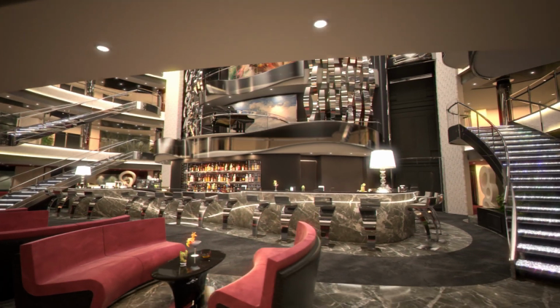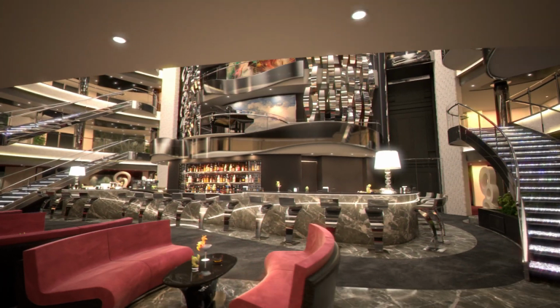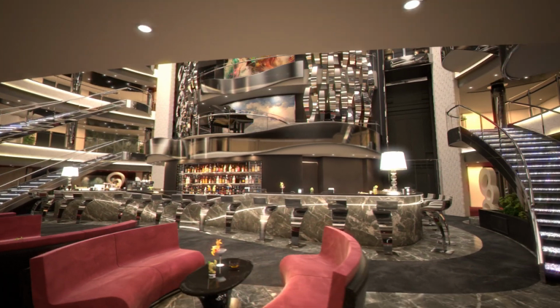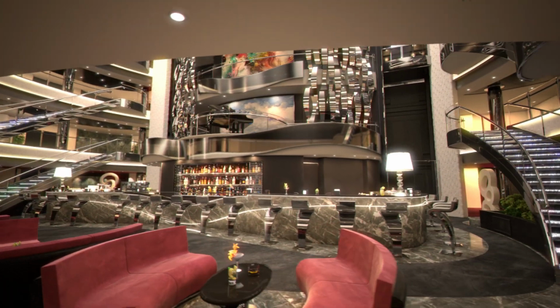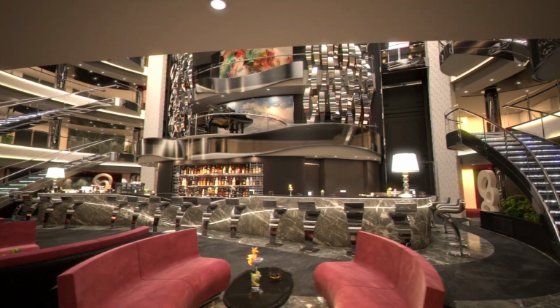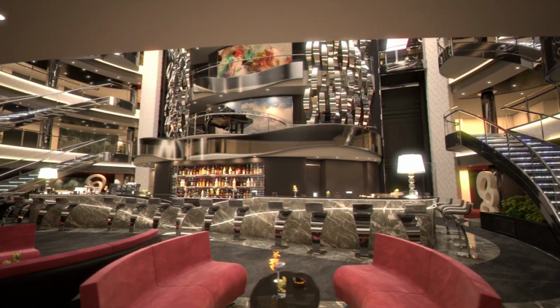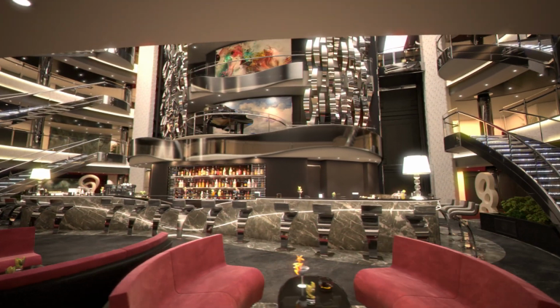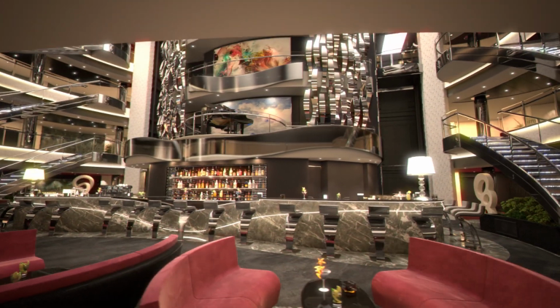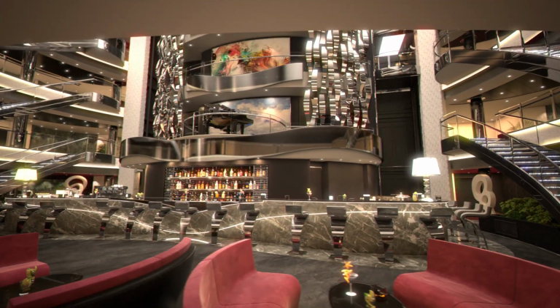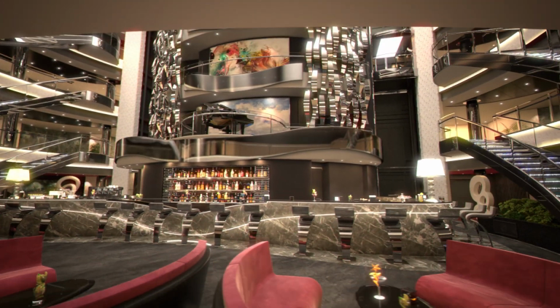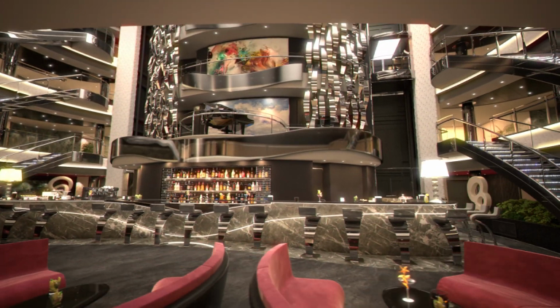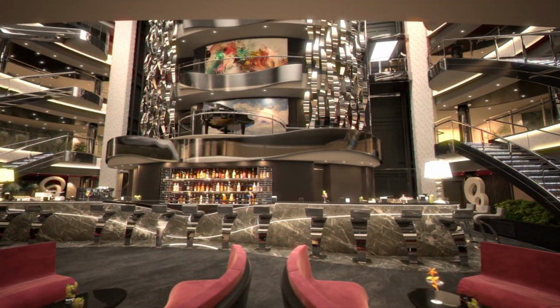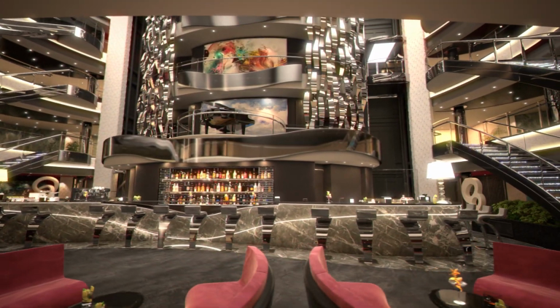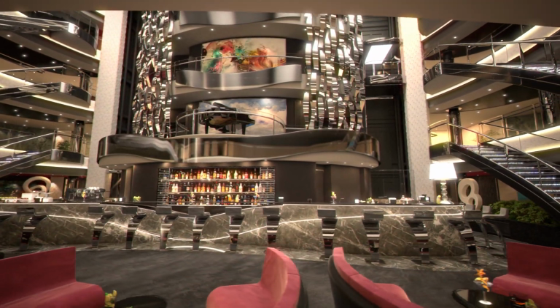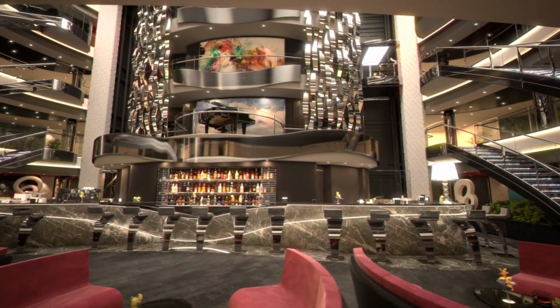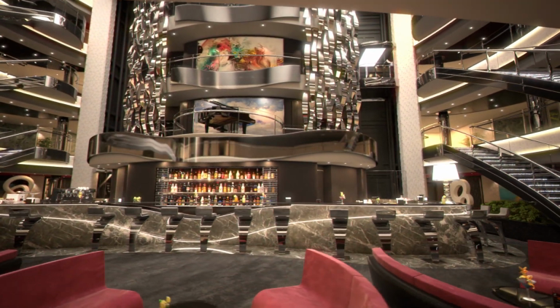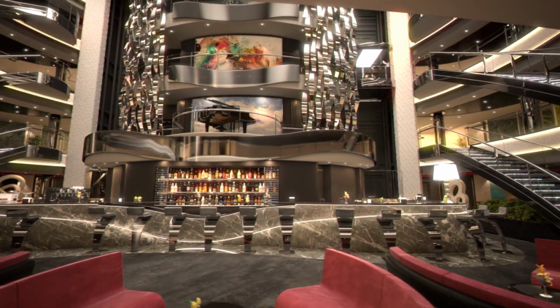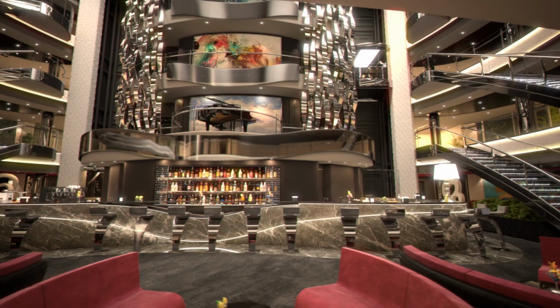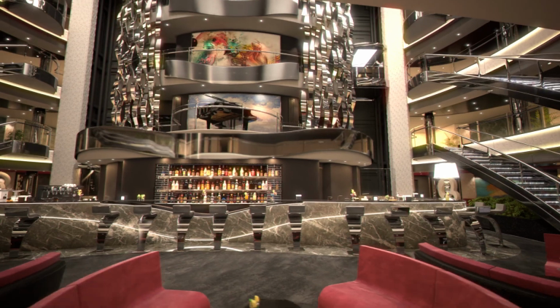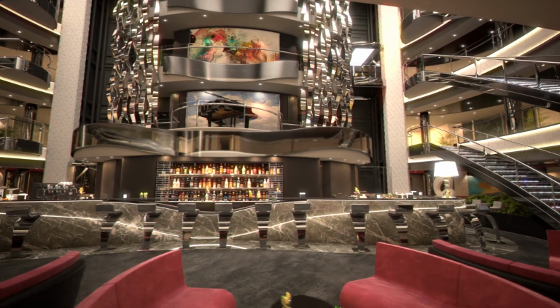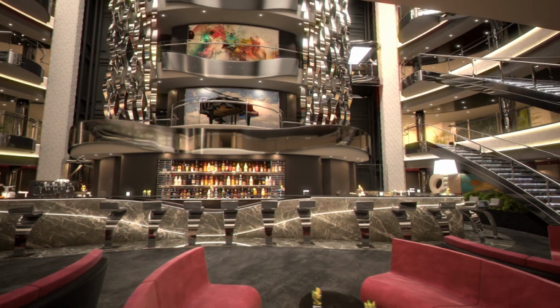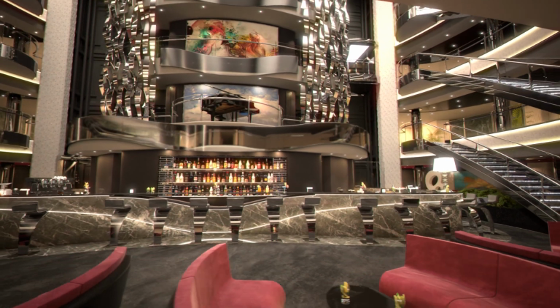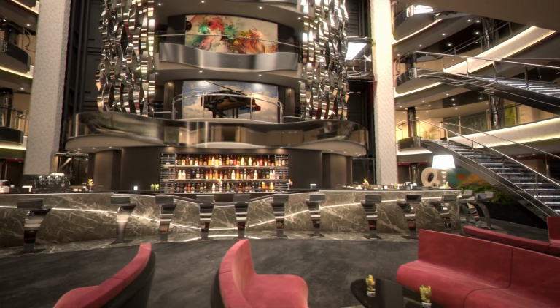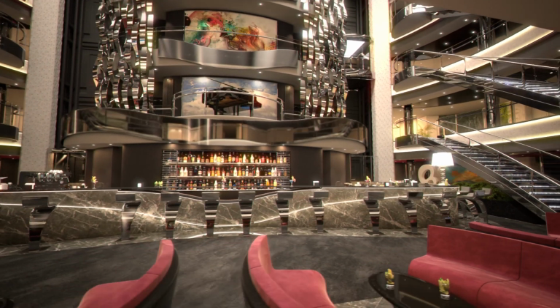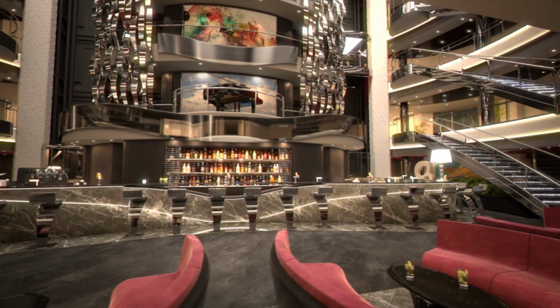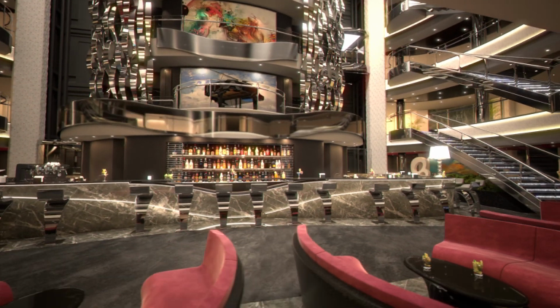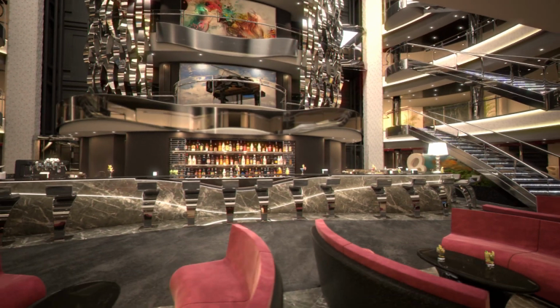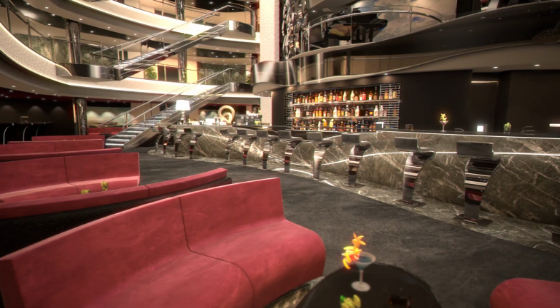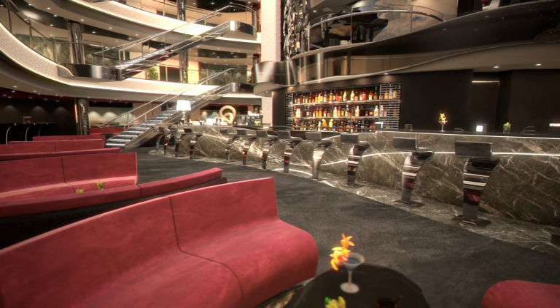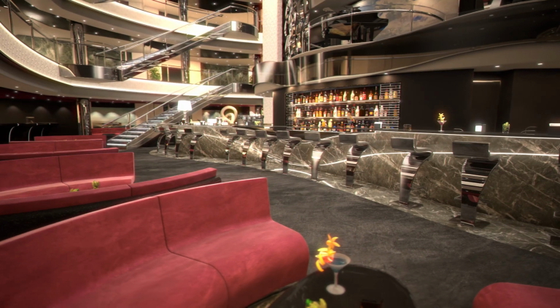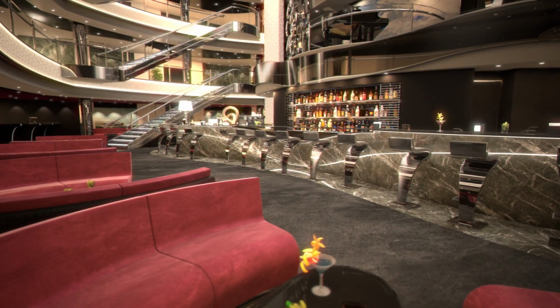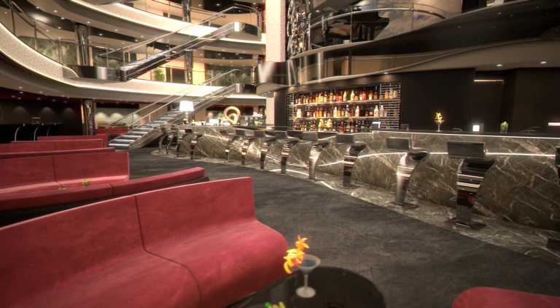Where you can meet up and relax with friends and family, listen to live music, and enjoy a delicious cocktail.